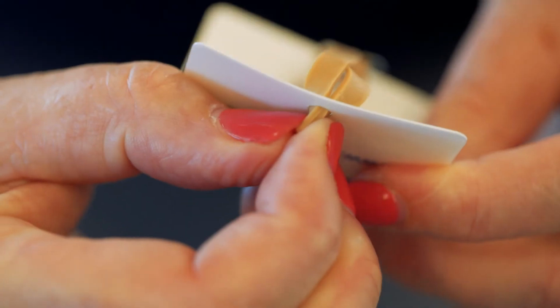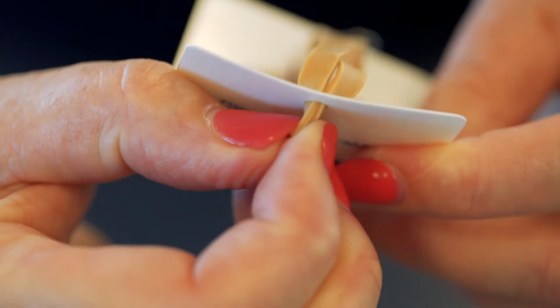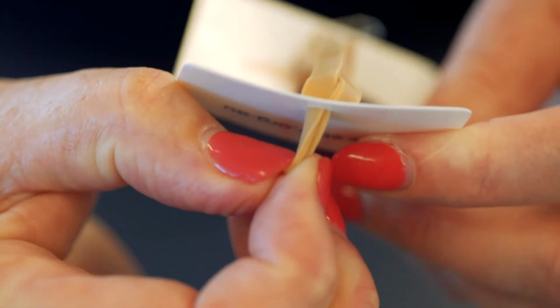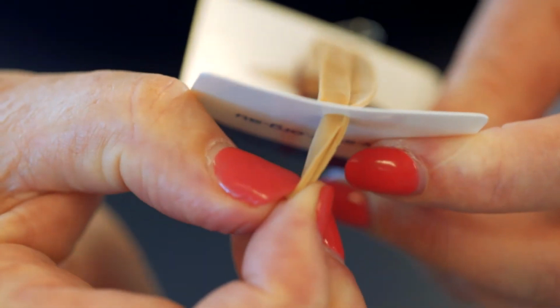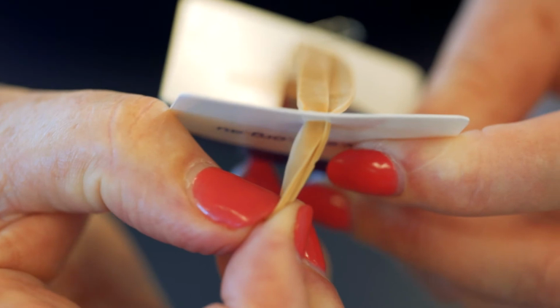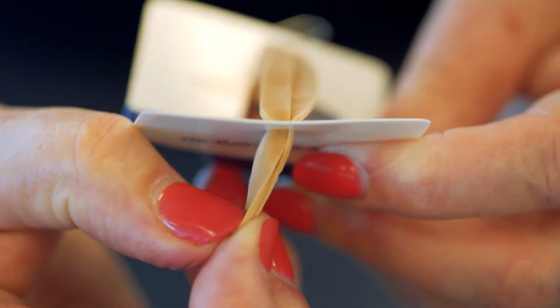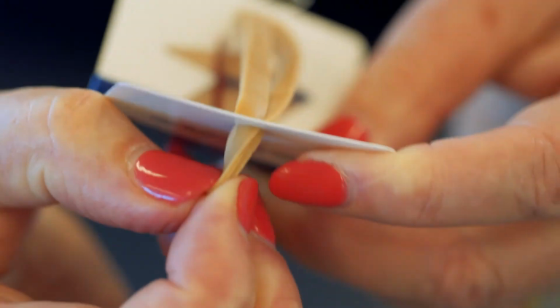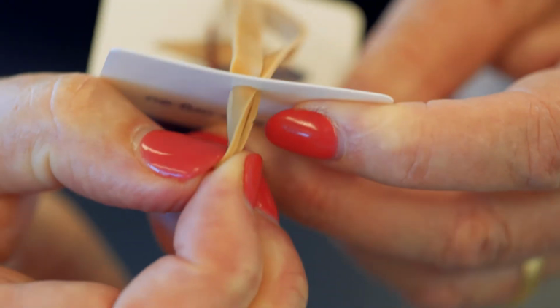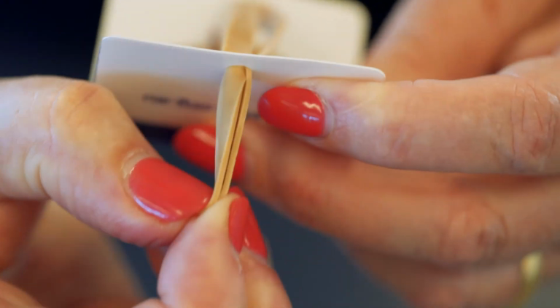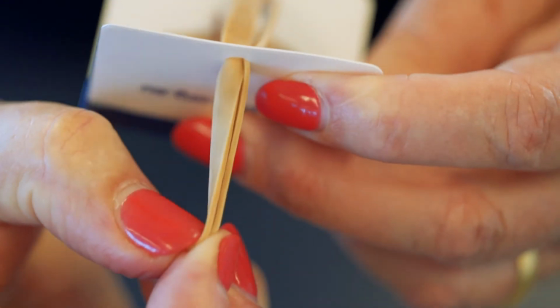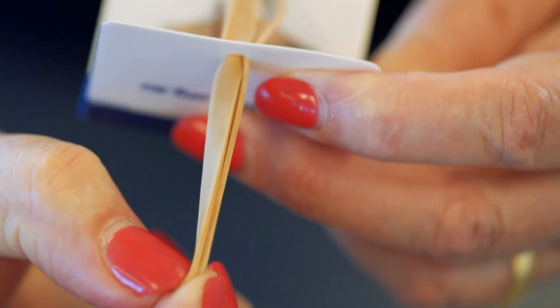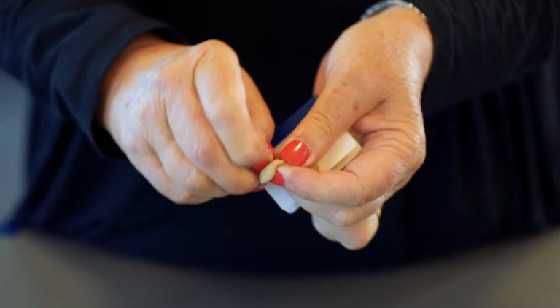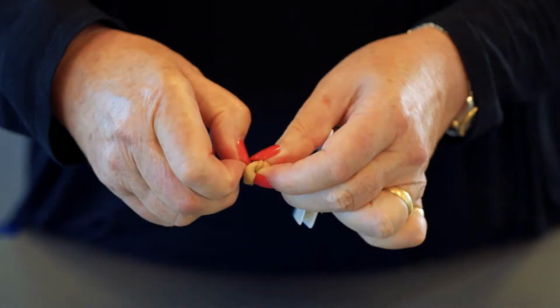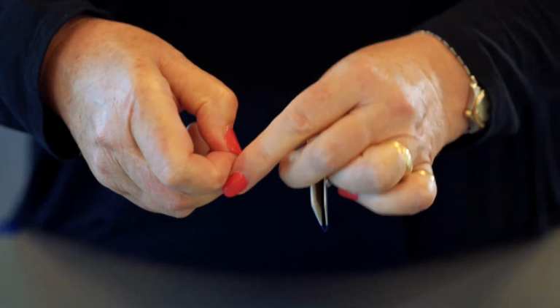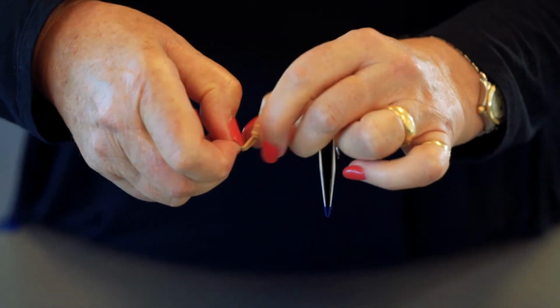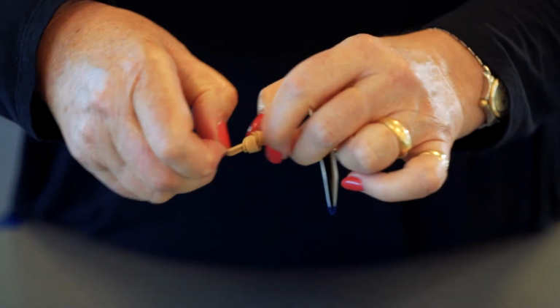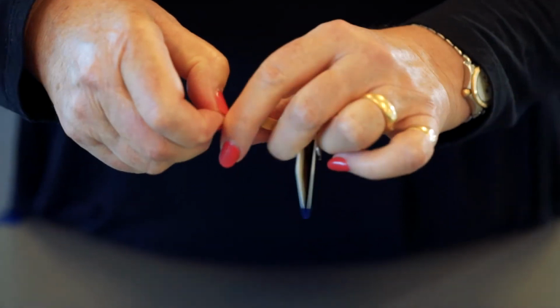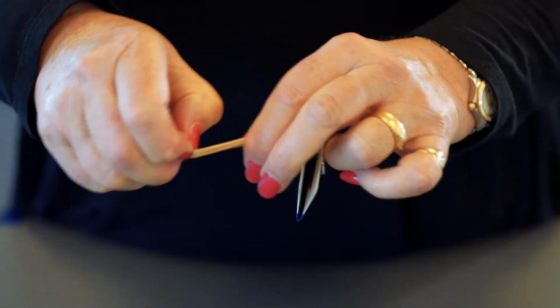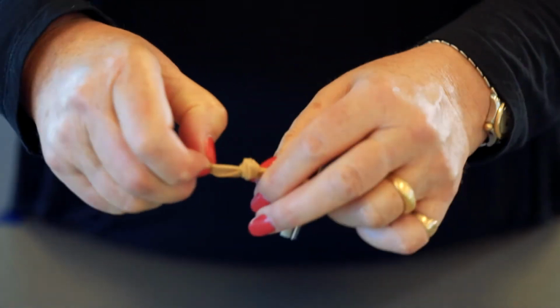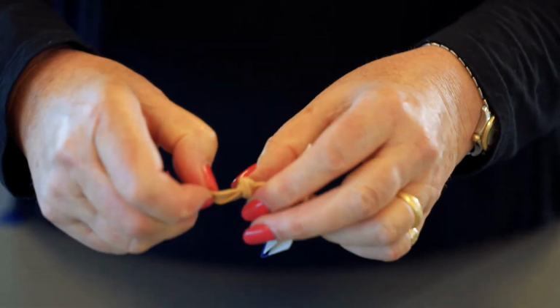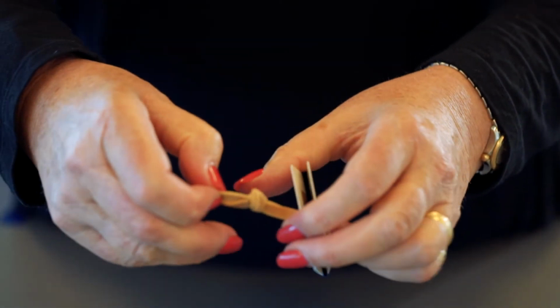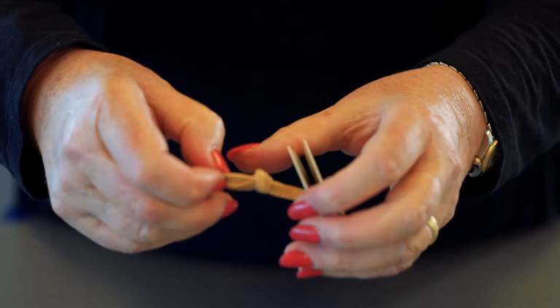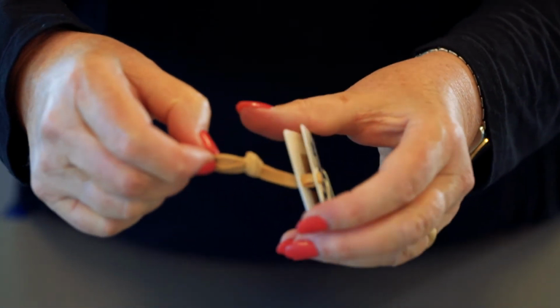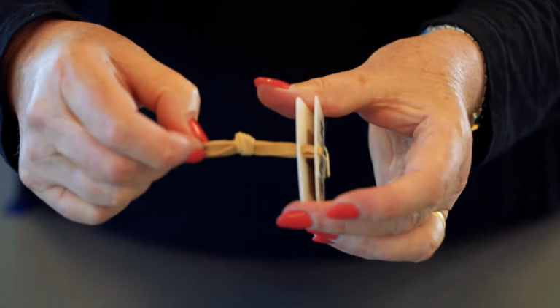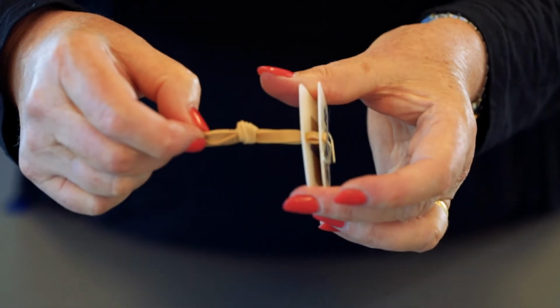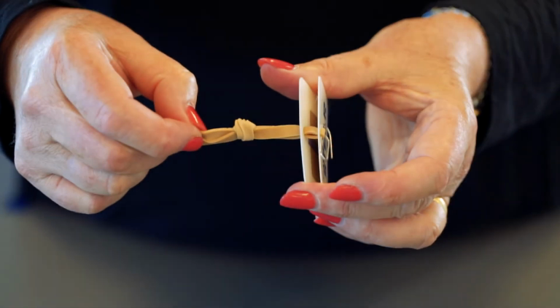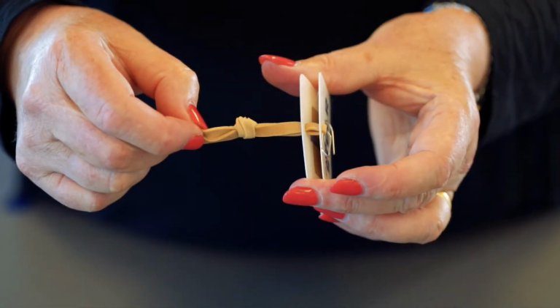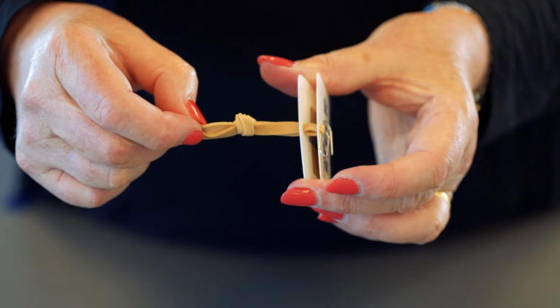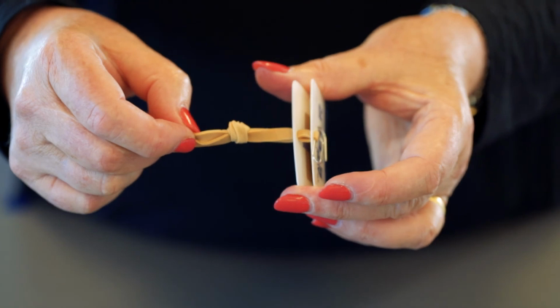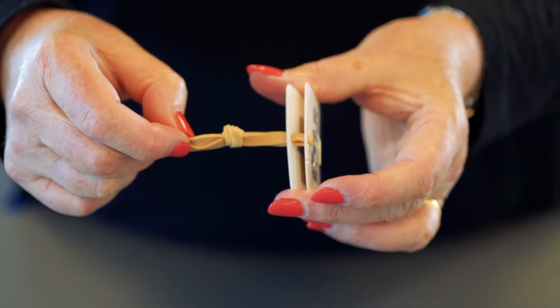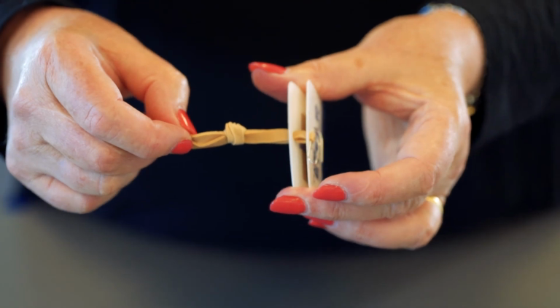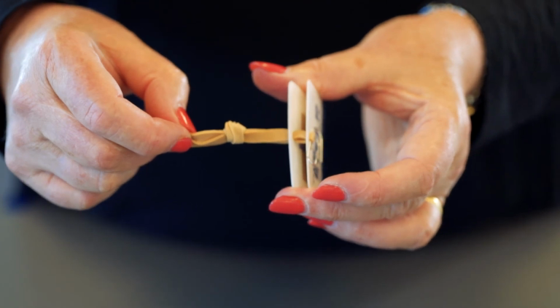Now I'm pulling the rubber band through the second hole. The next step is to tie a knot in the other end of the rubber band.